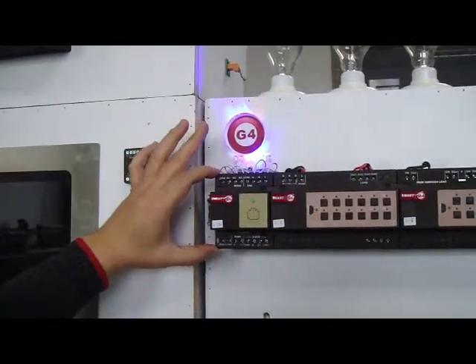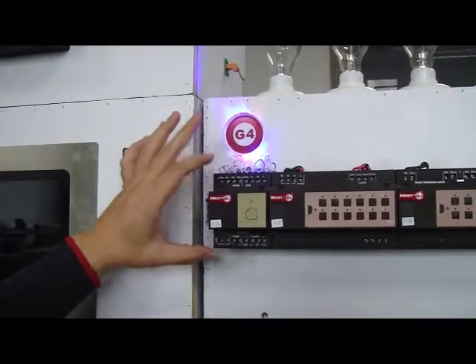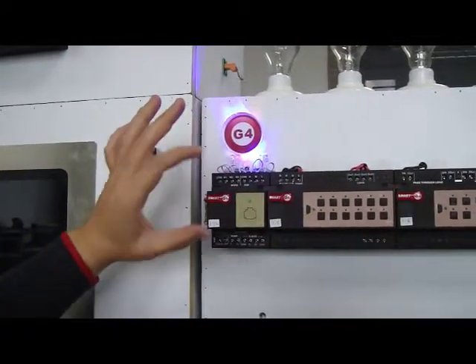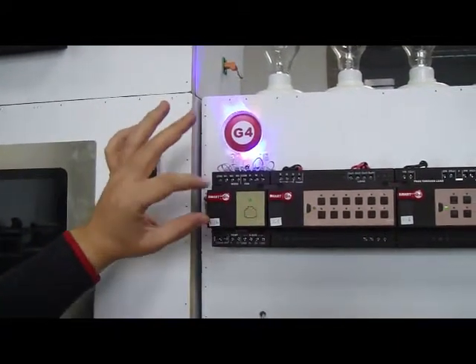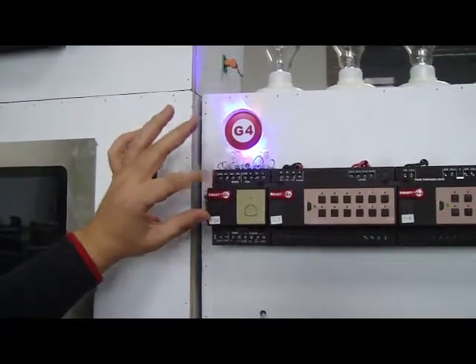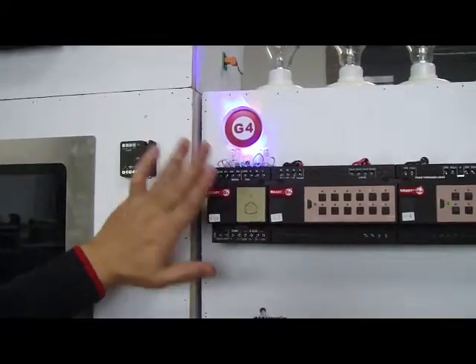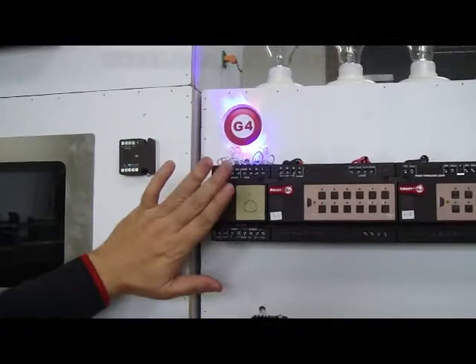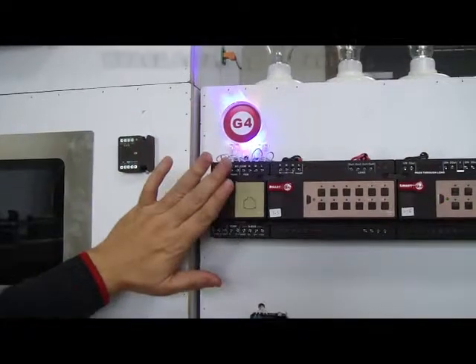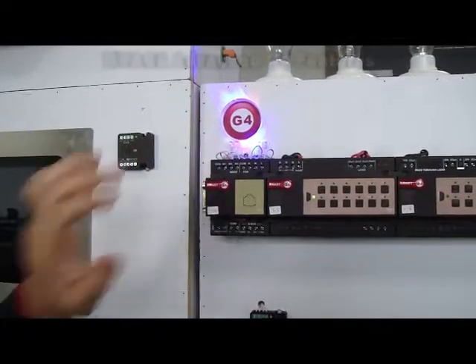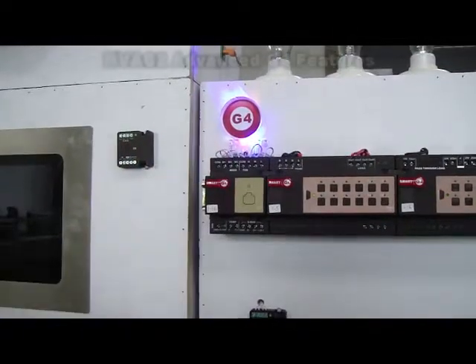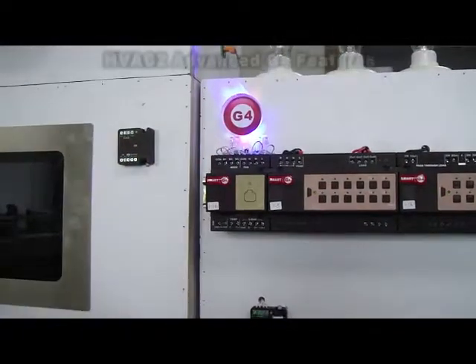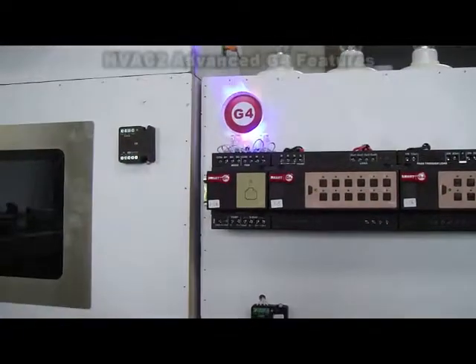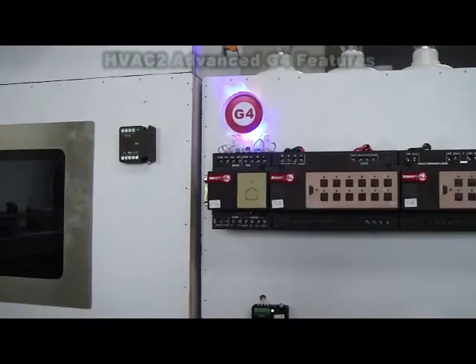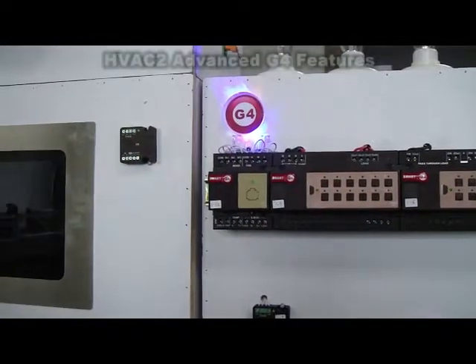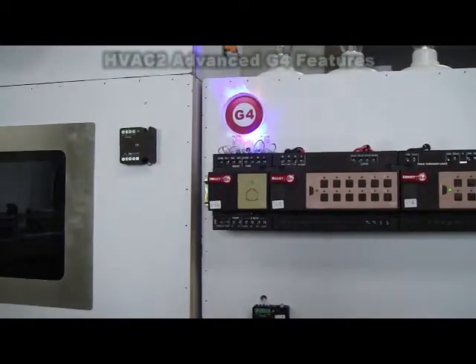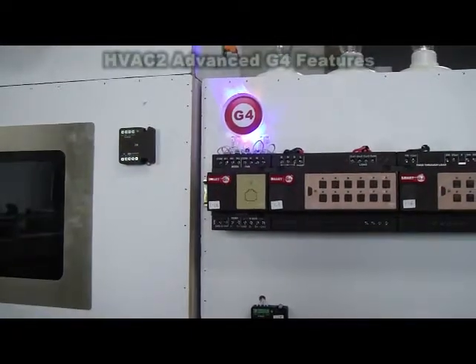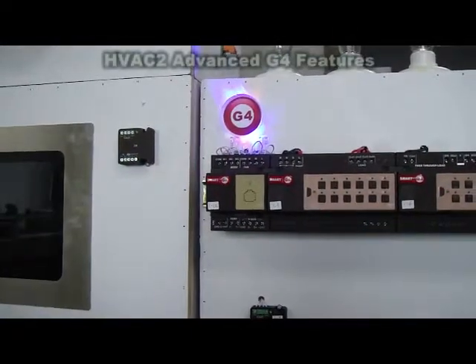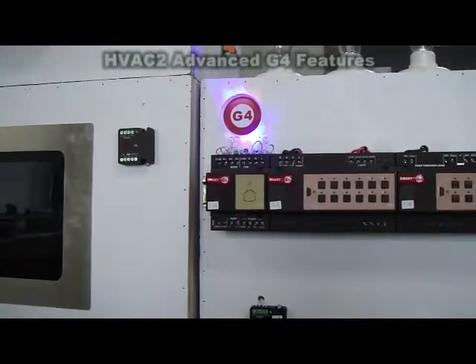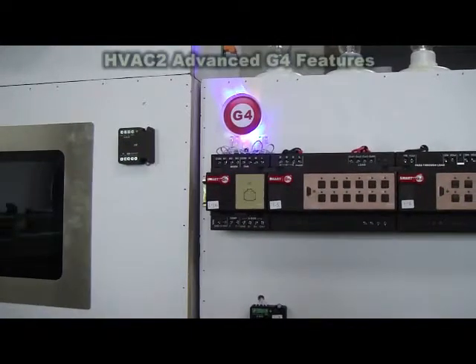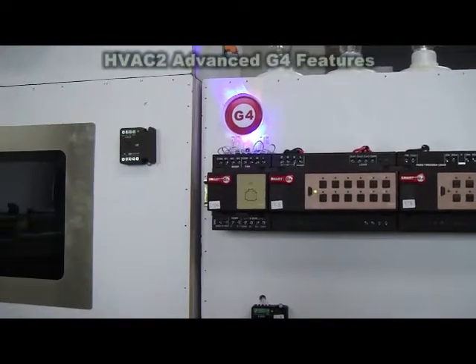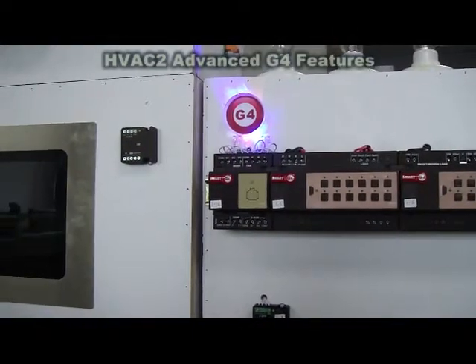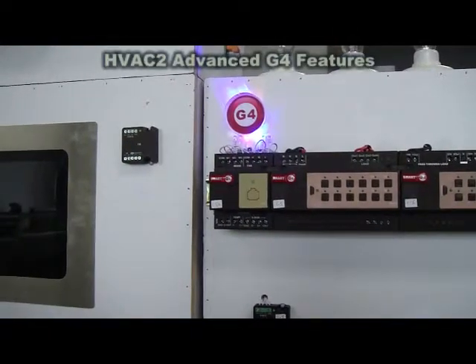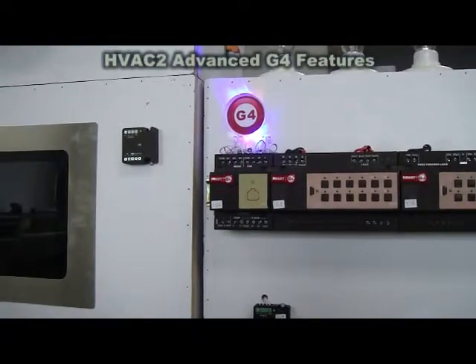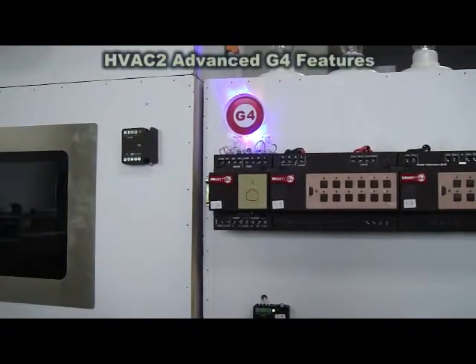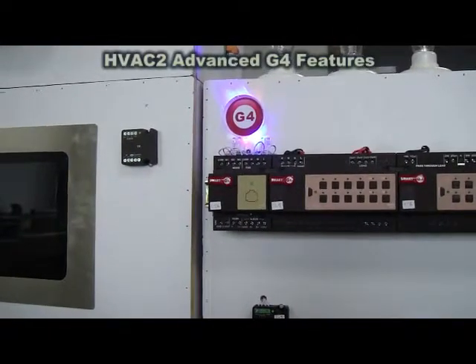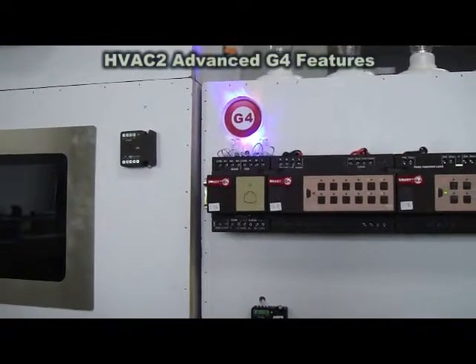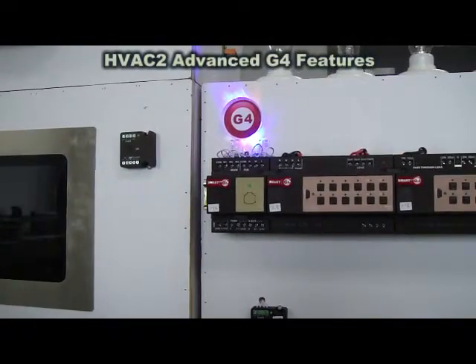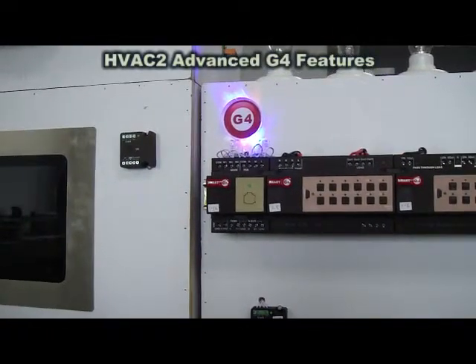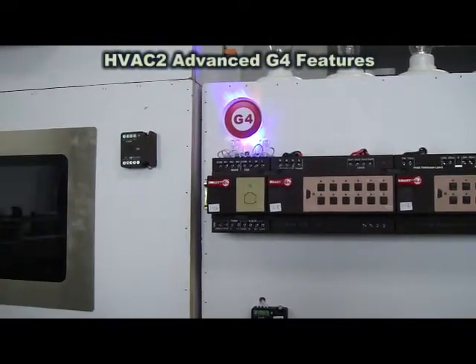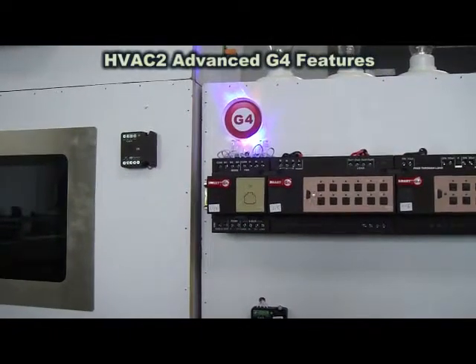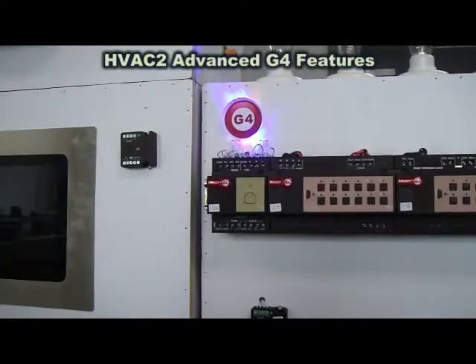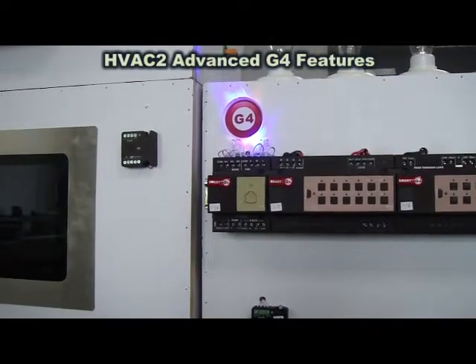This is how simple the G4 has done the HVAC control today.